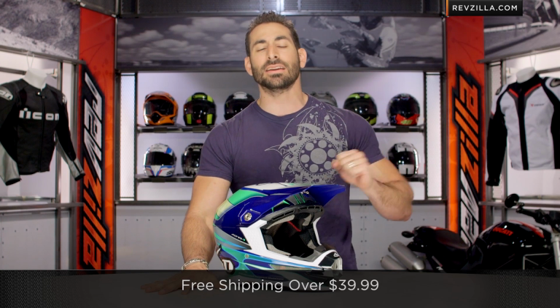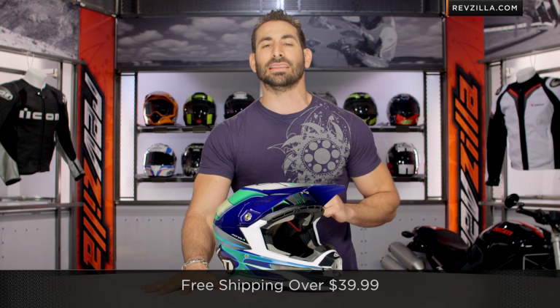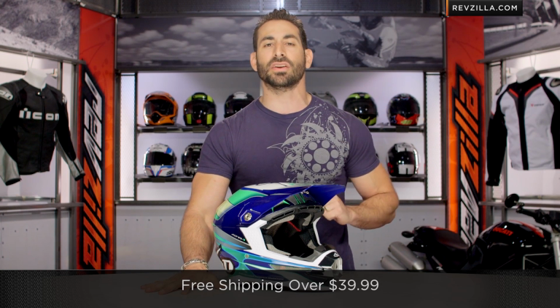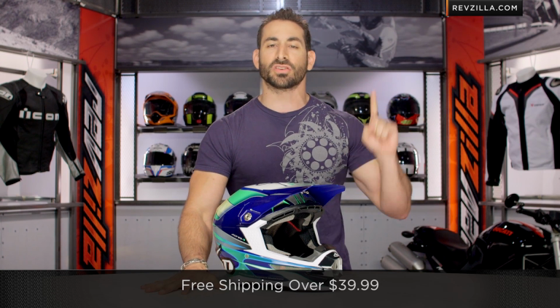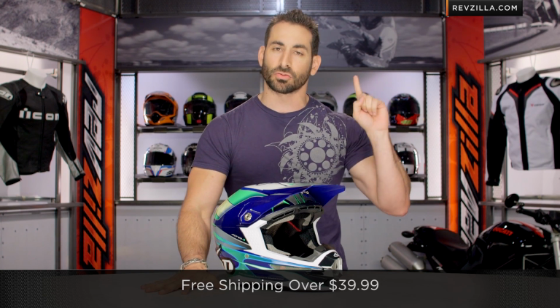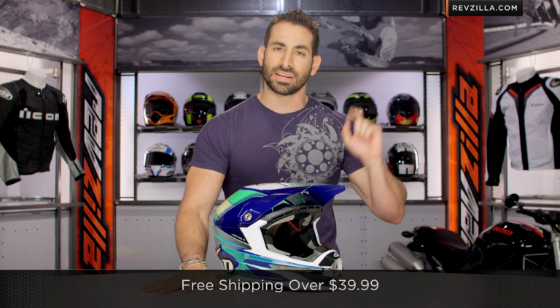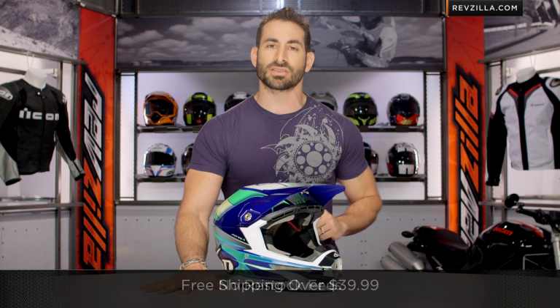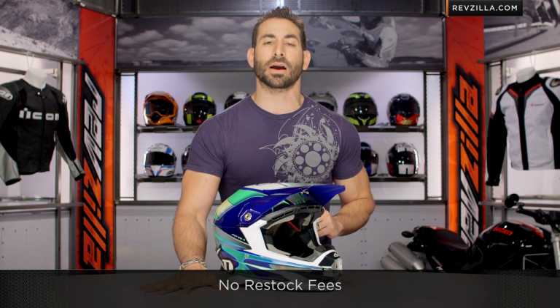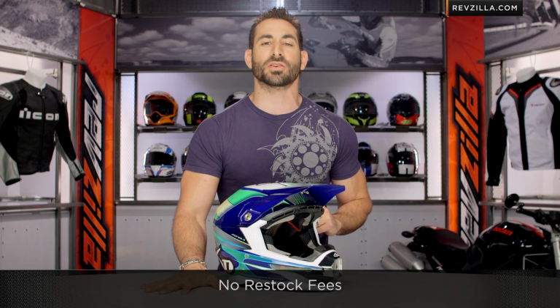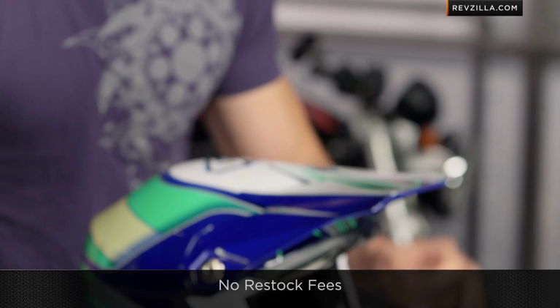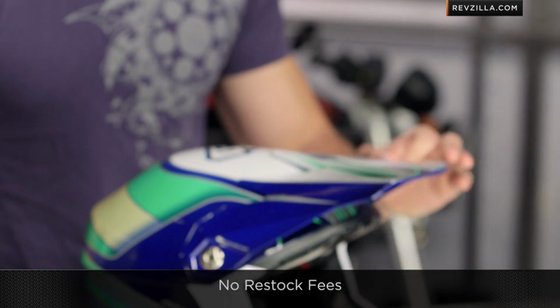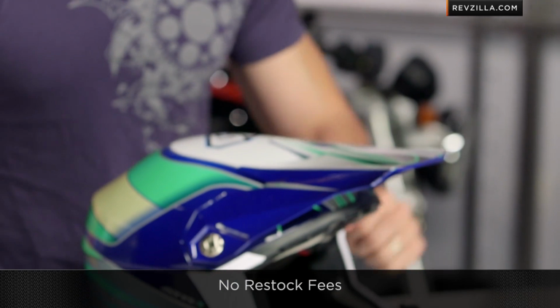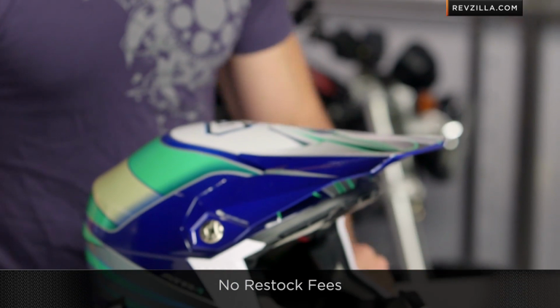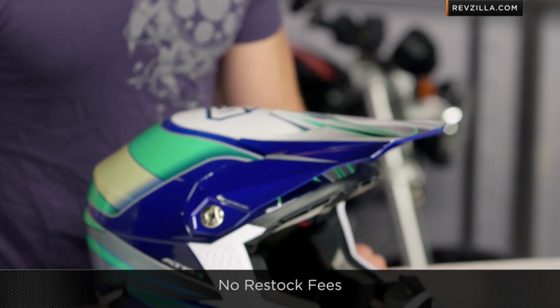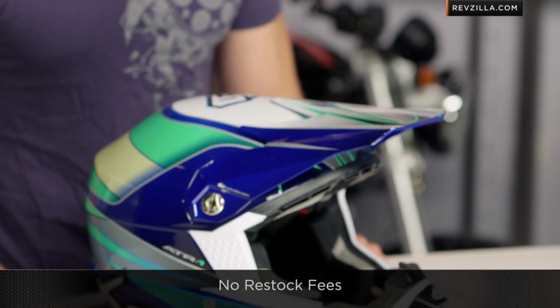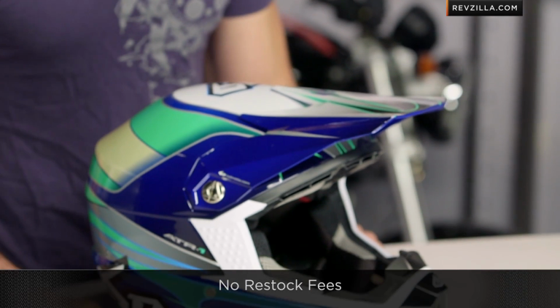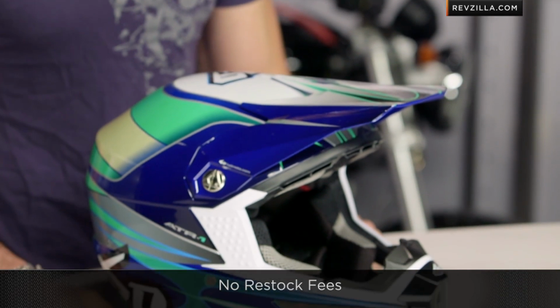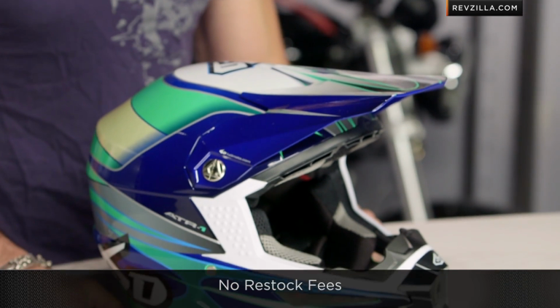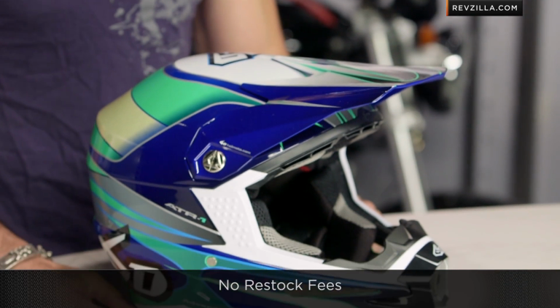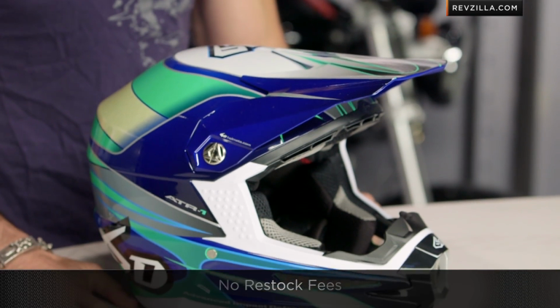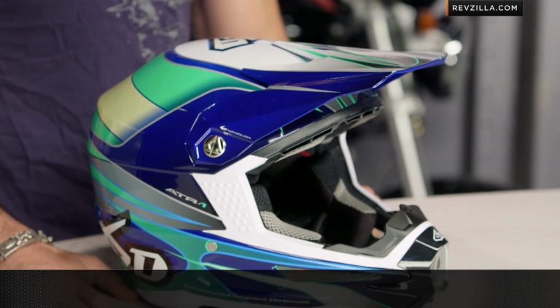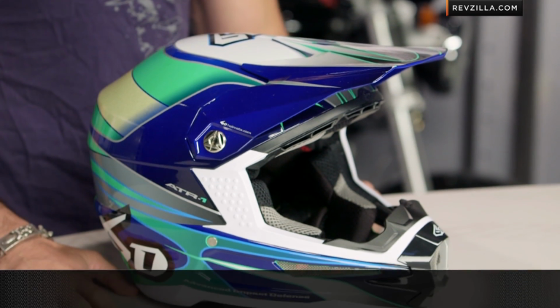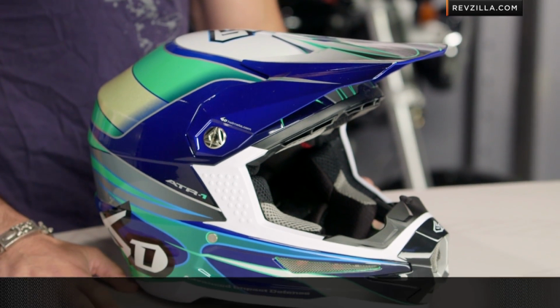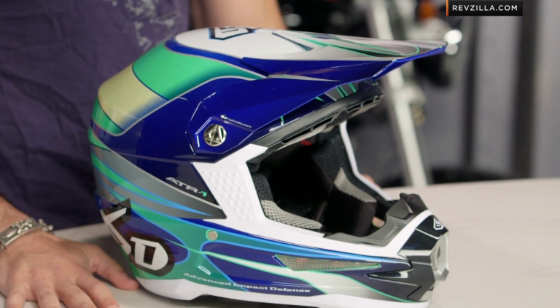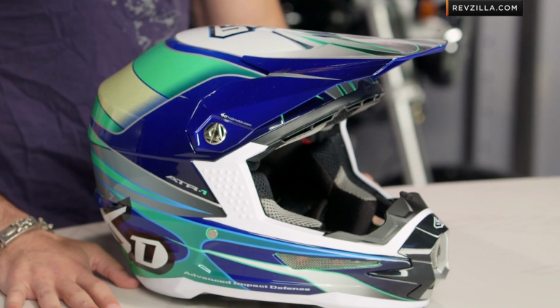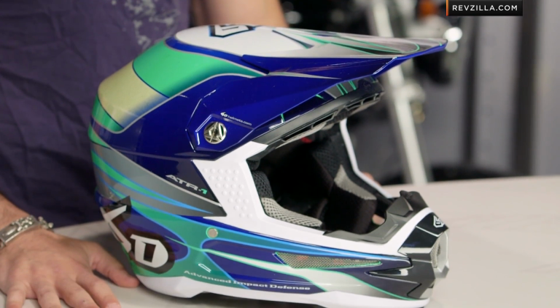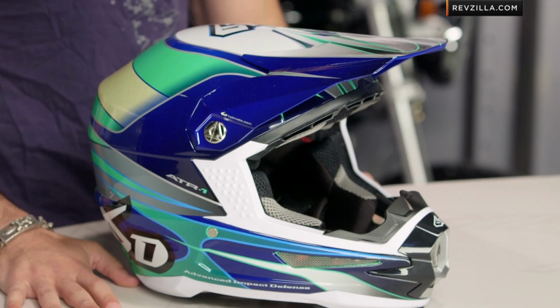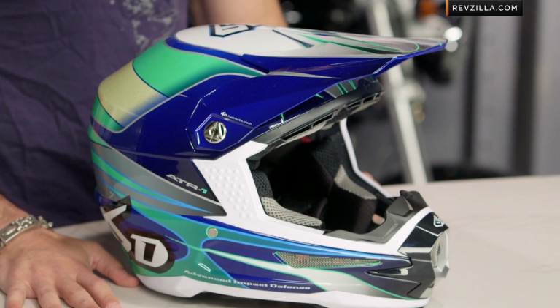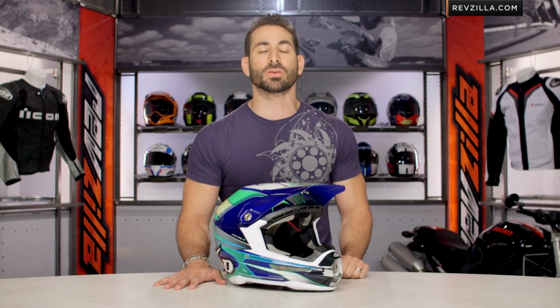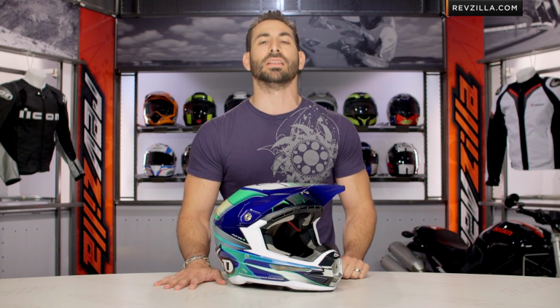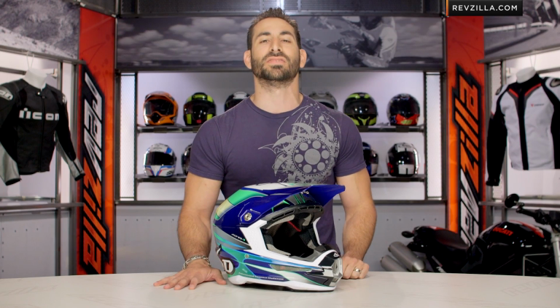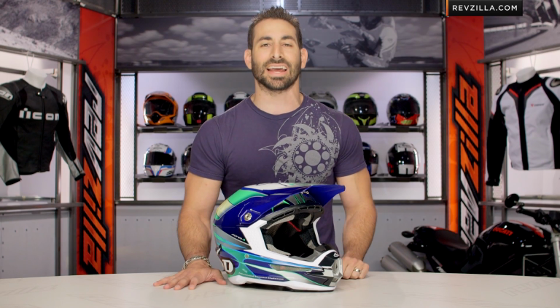I'd love it if you'd click right here and subscribe to us at RevZilla TV. Leave me your comments, your questions, your feedback. Feel free to debate me on anything I tell you that I absolutely love today.